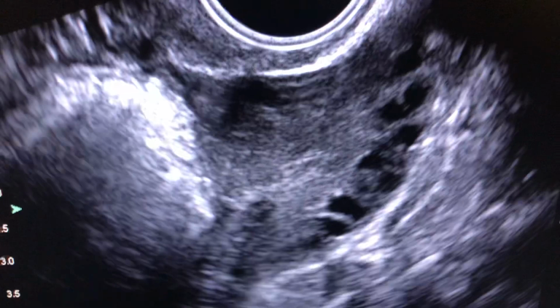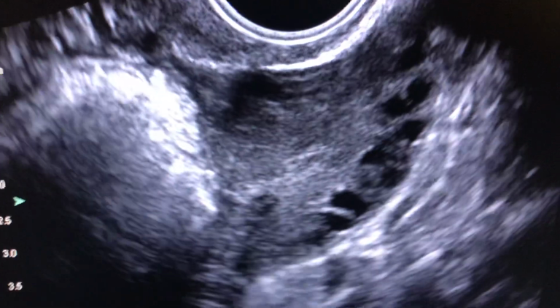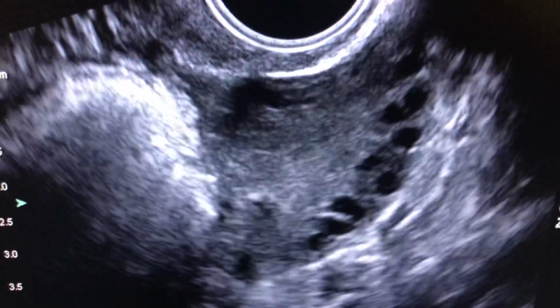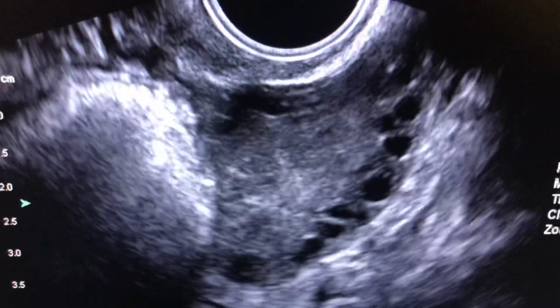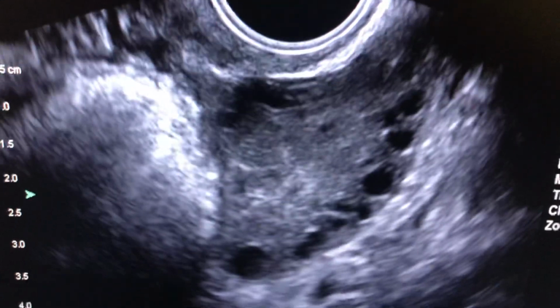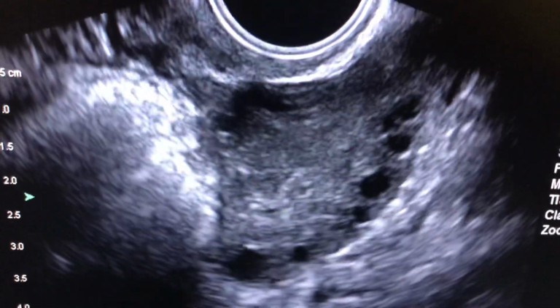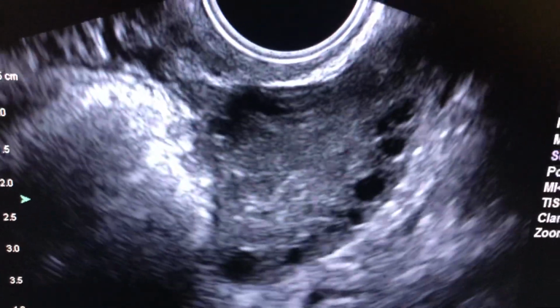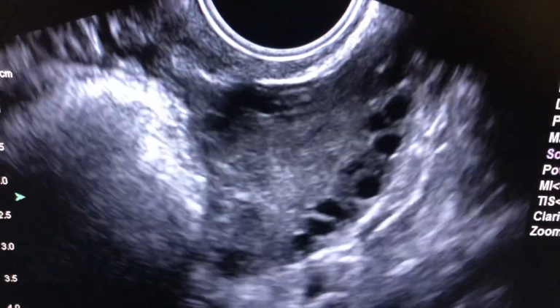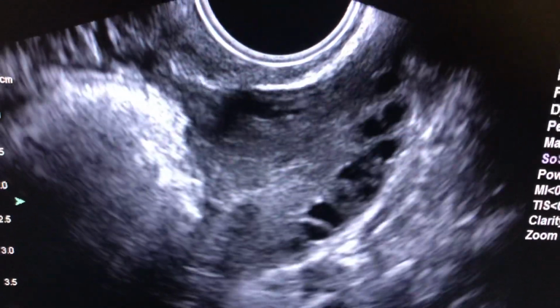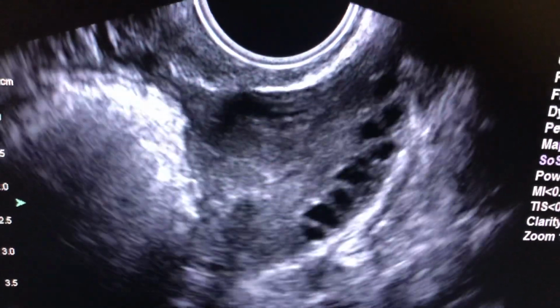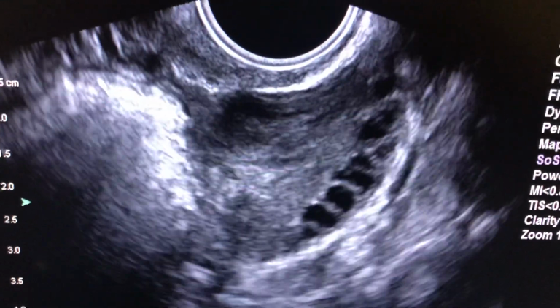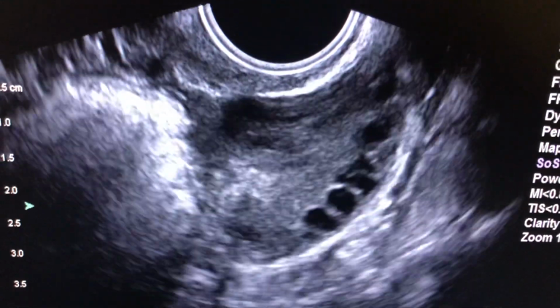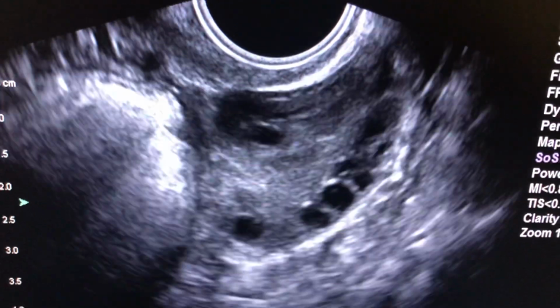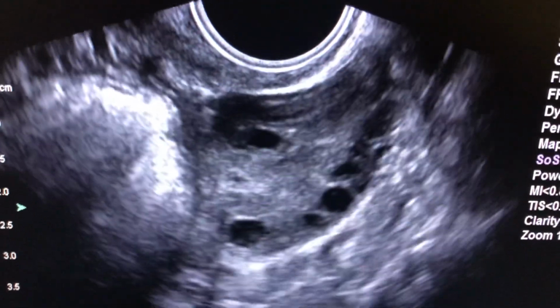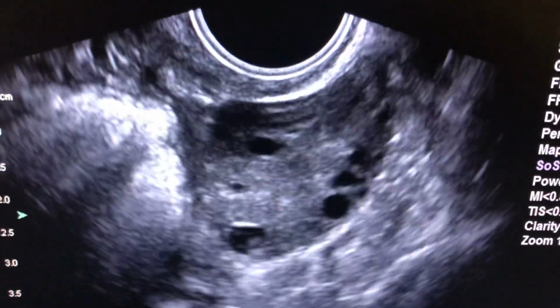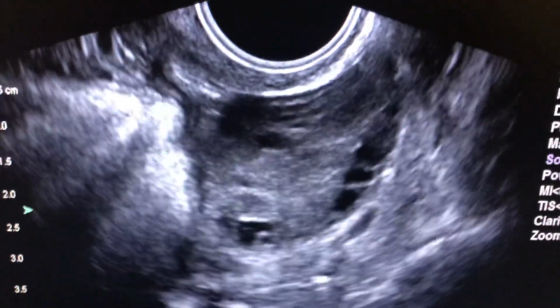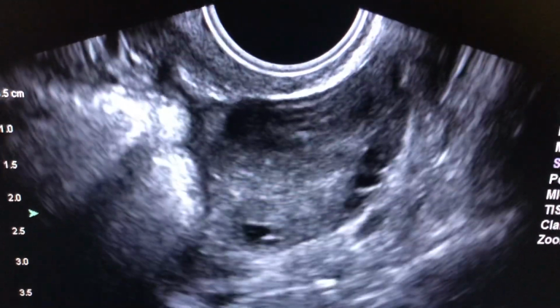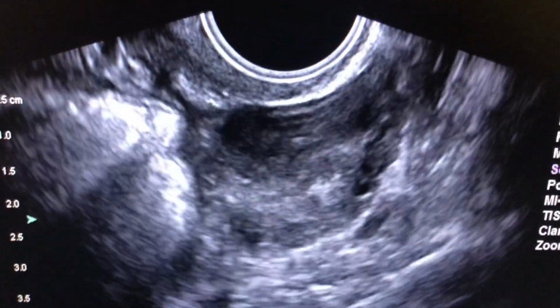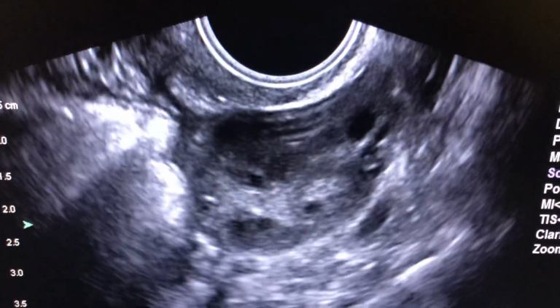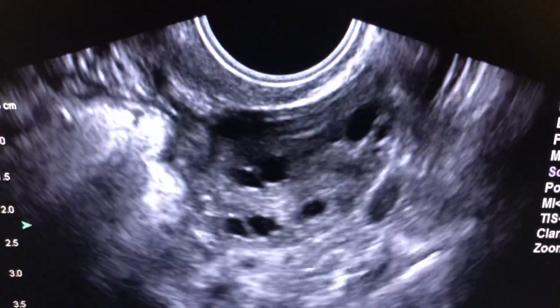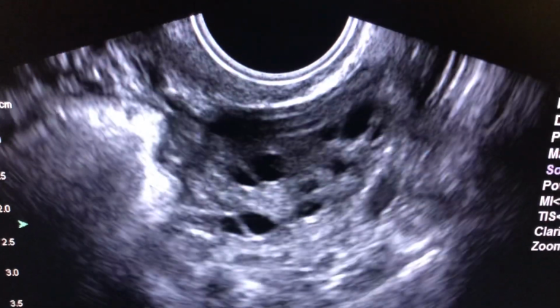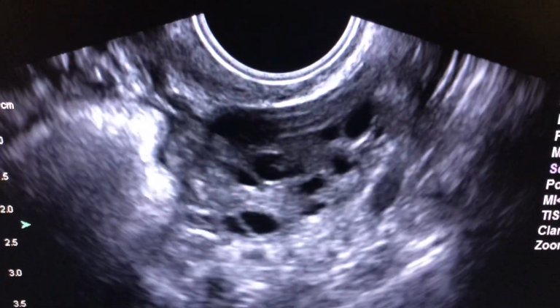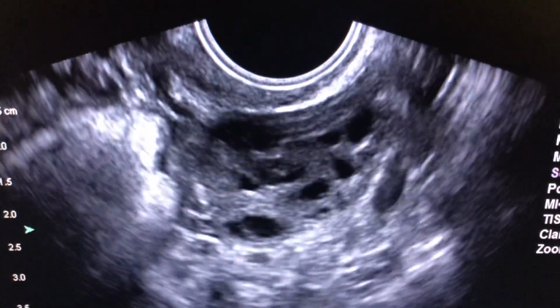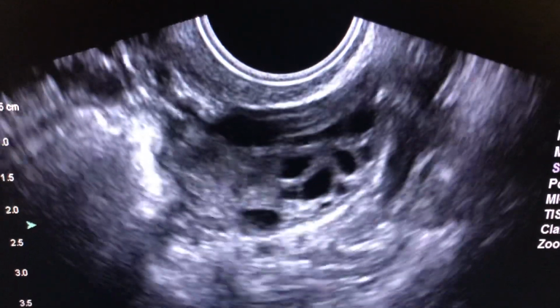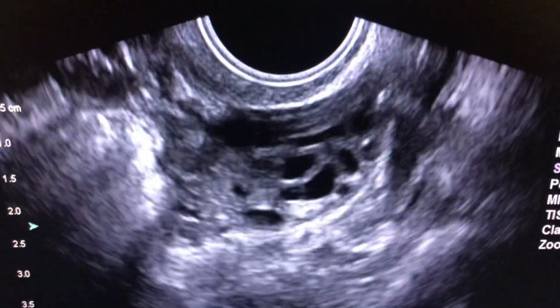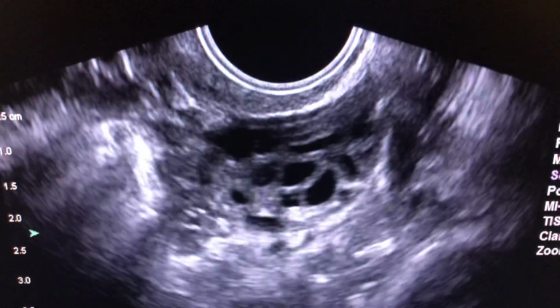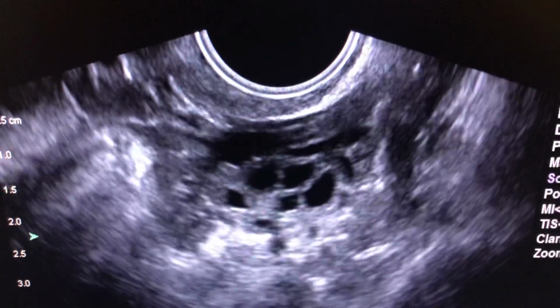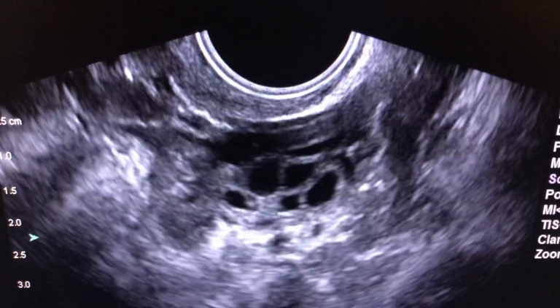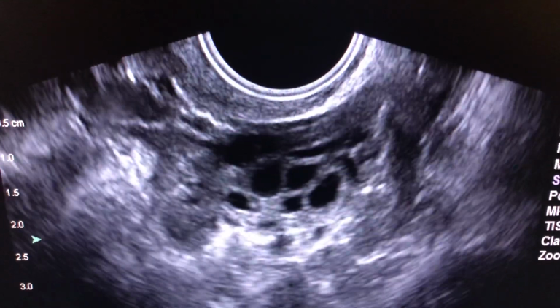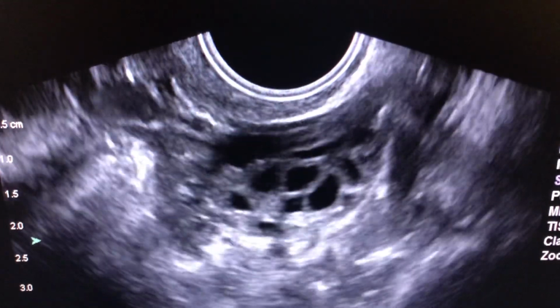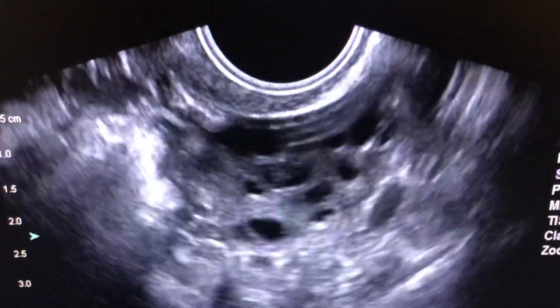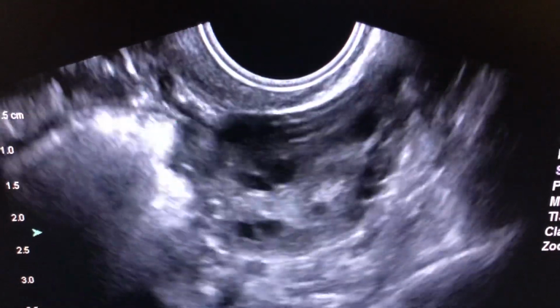In fact, the whole ovary has a string of pearls throughout it, and we see dozens and dozens of these little what I call baby eggs.